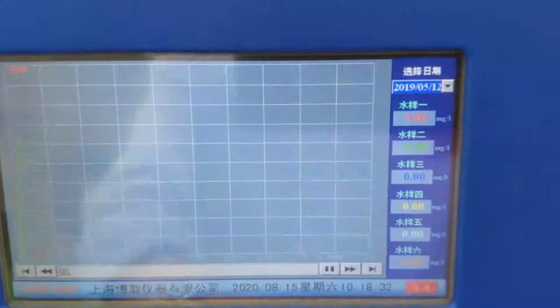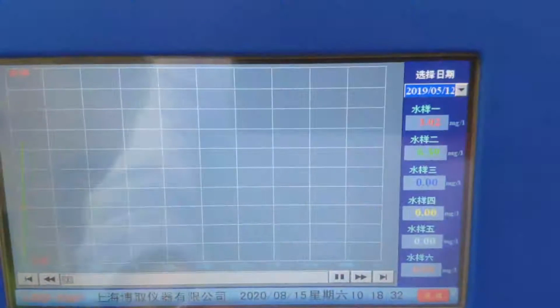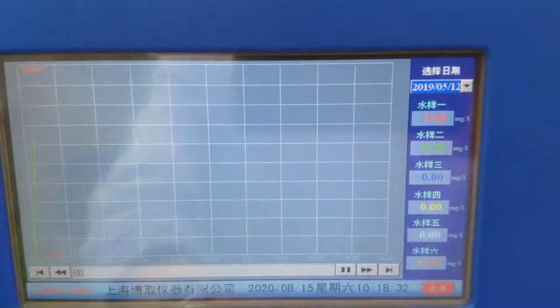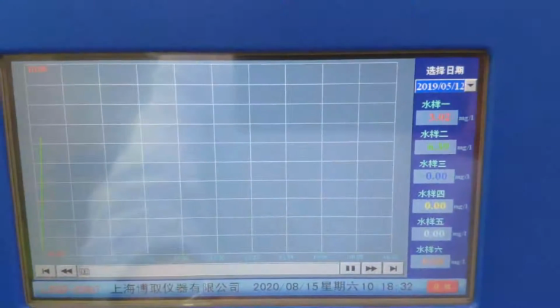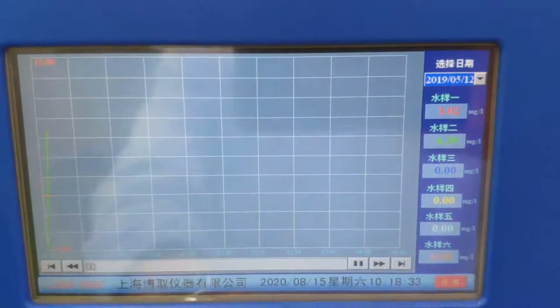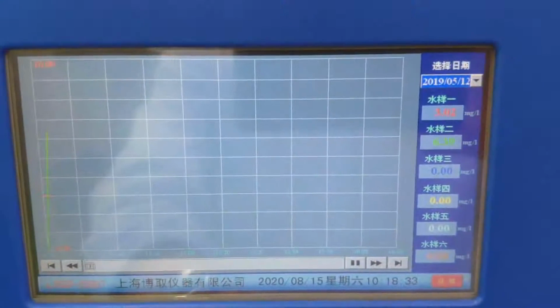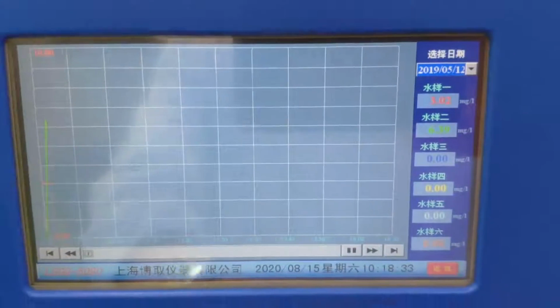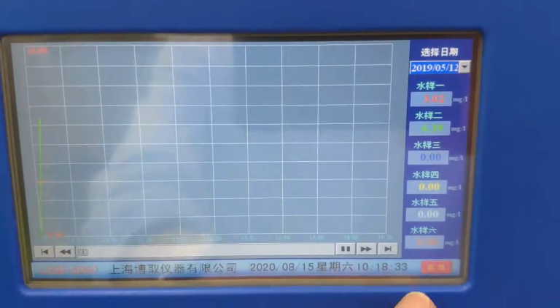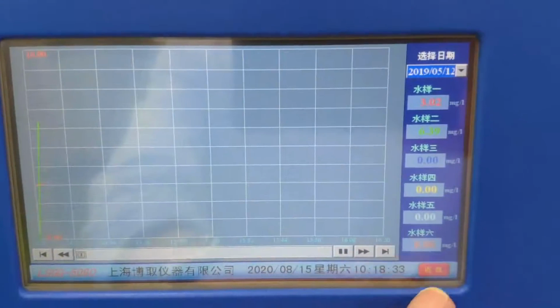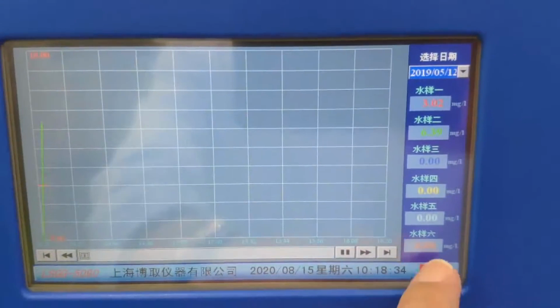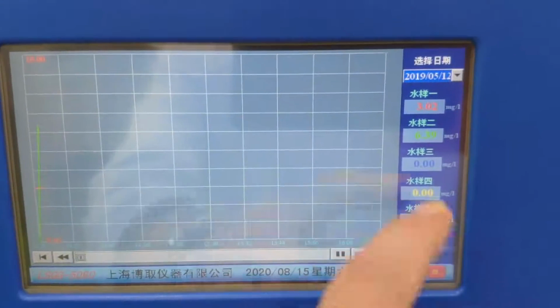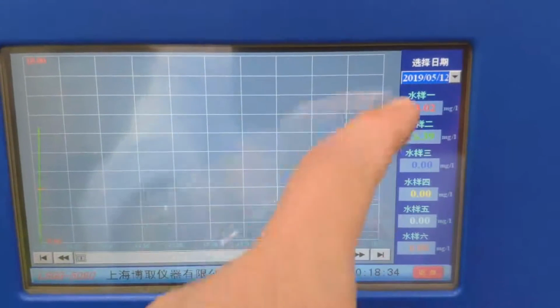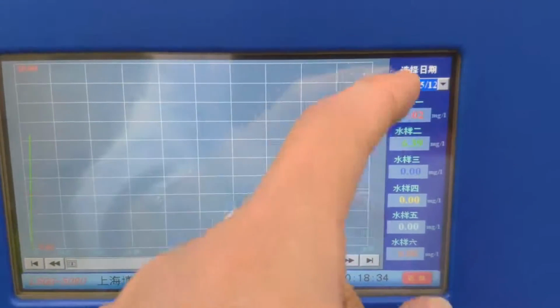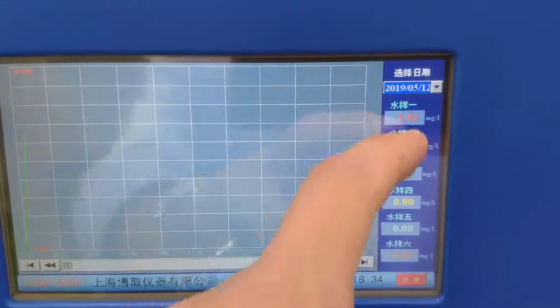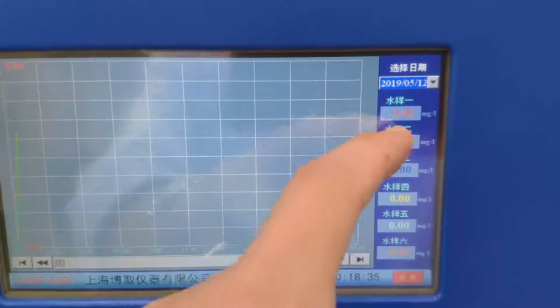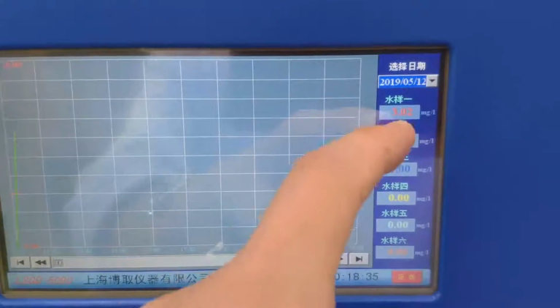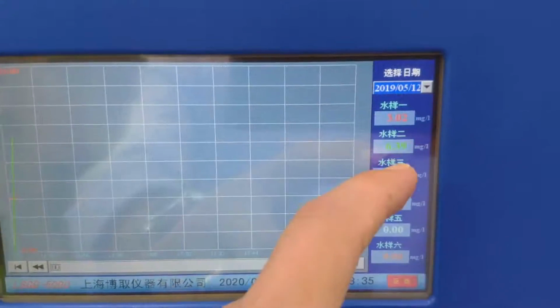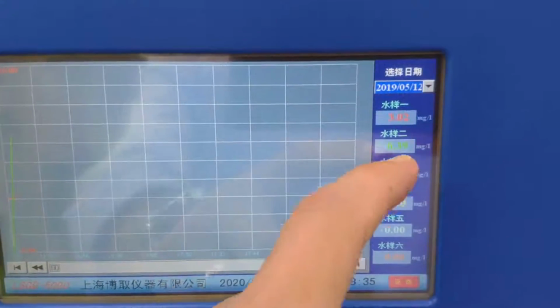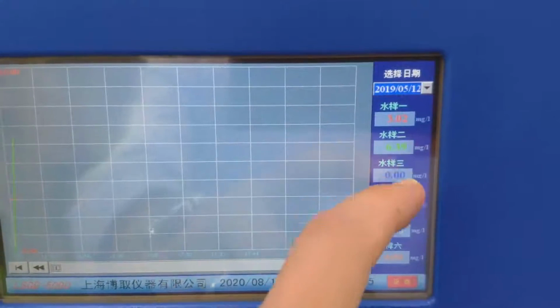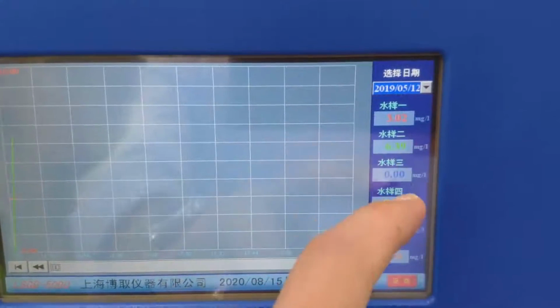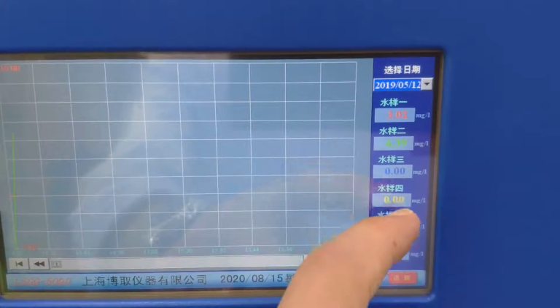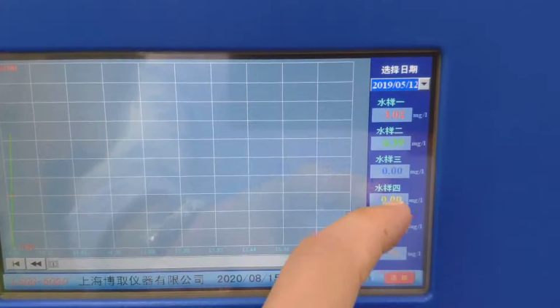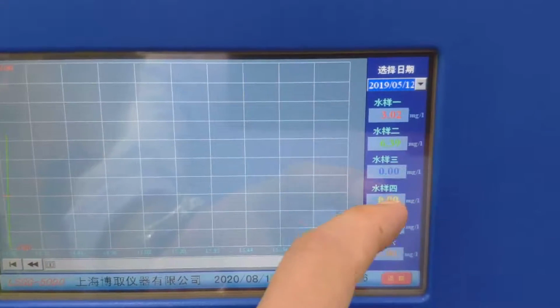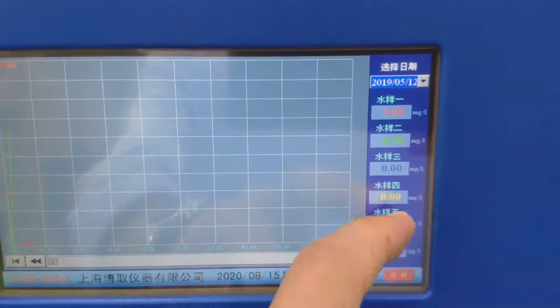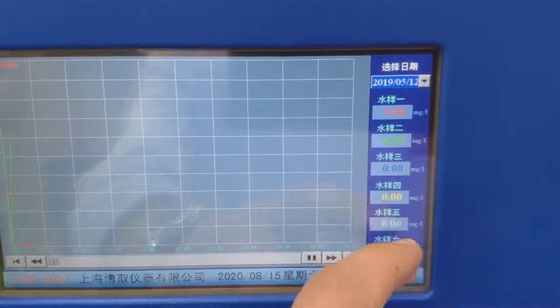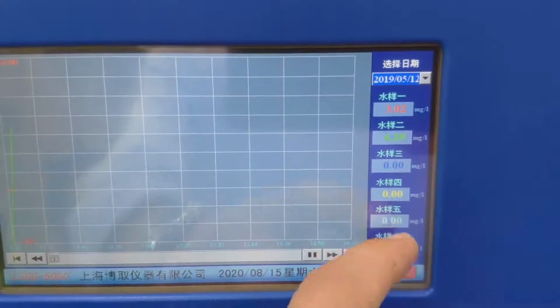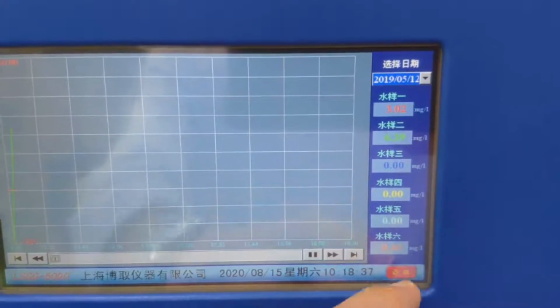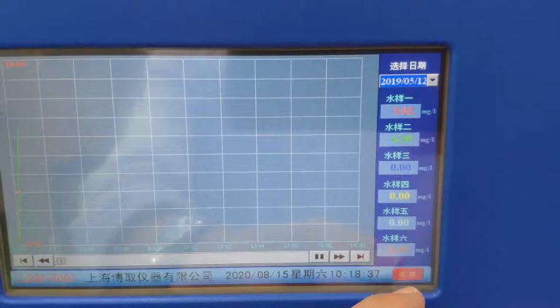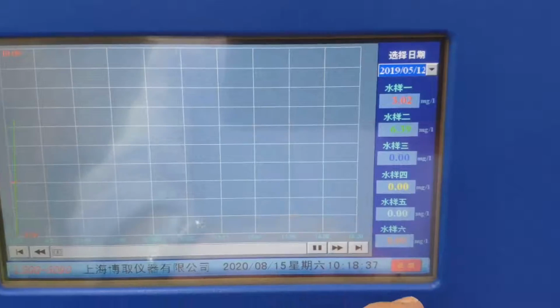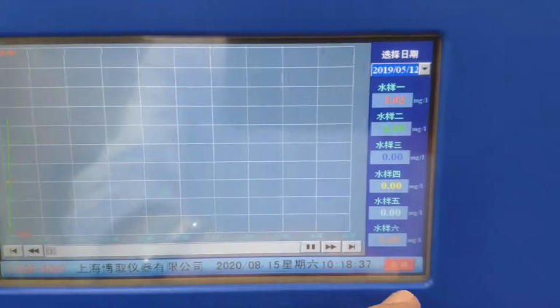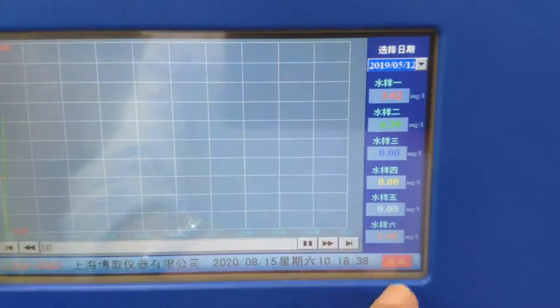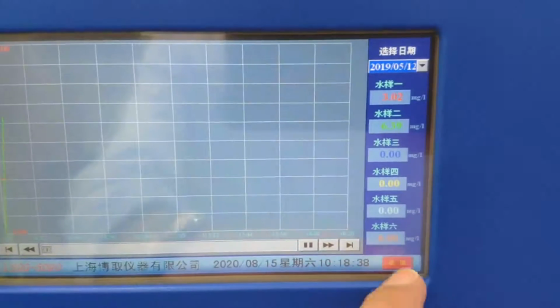Here is the history data. One, two, three, four, five, six — these are the channels.